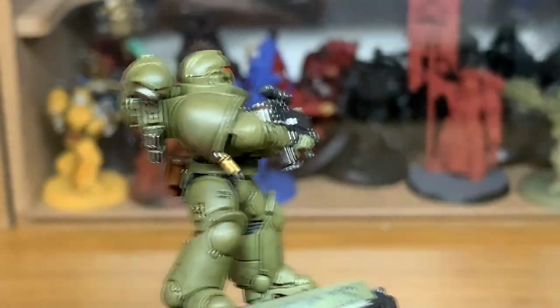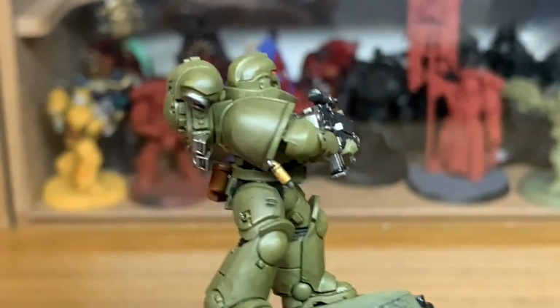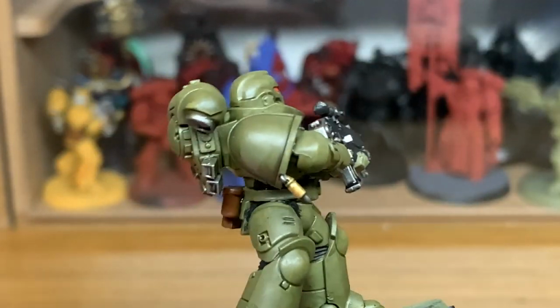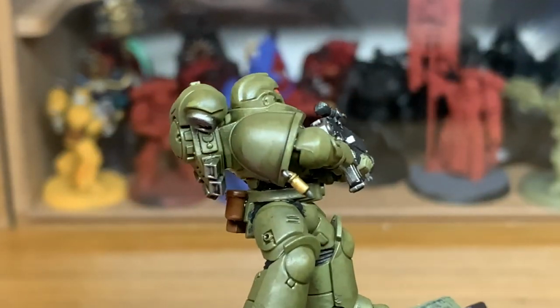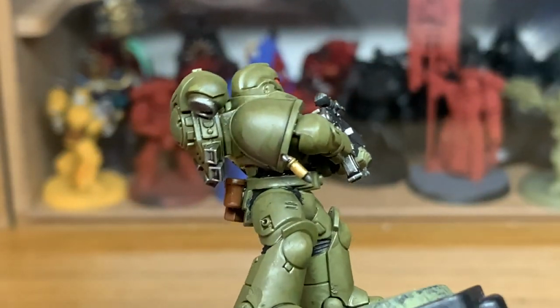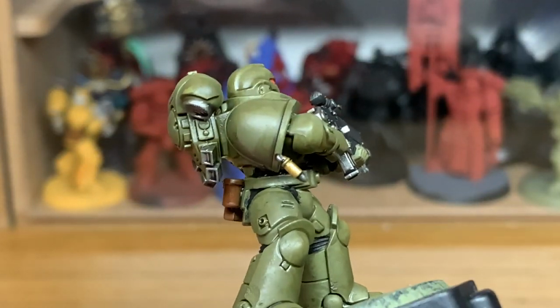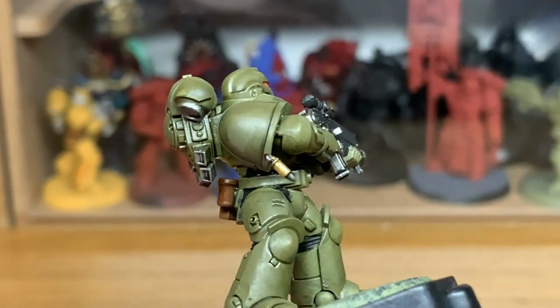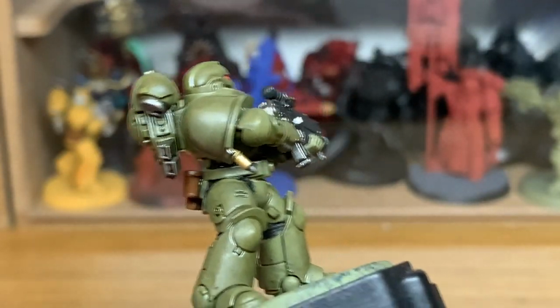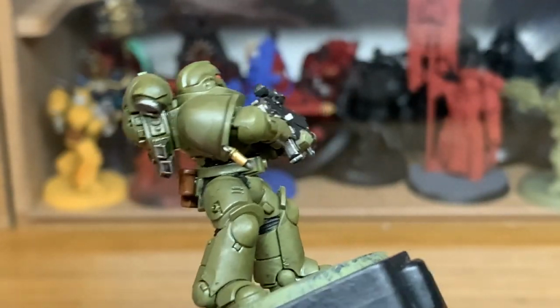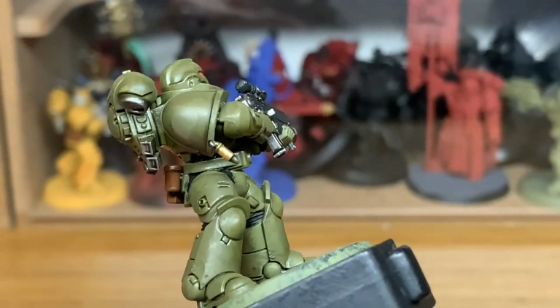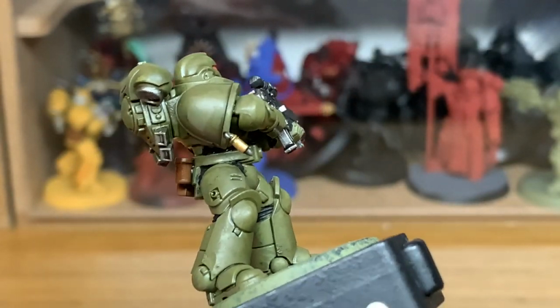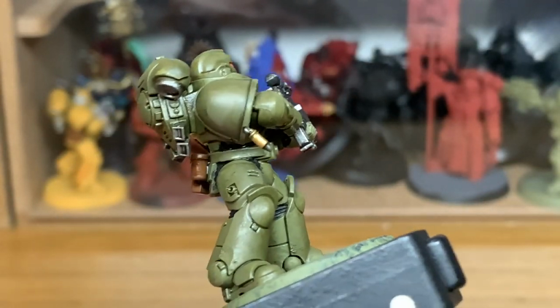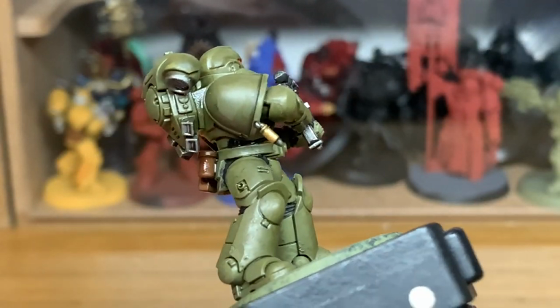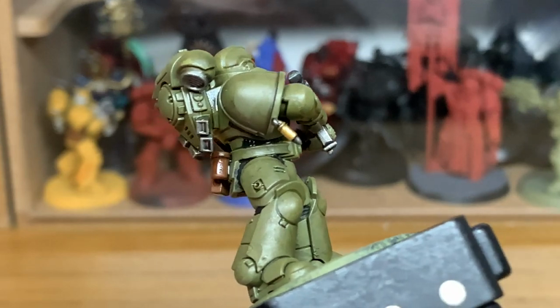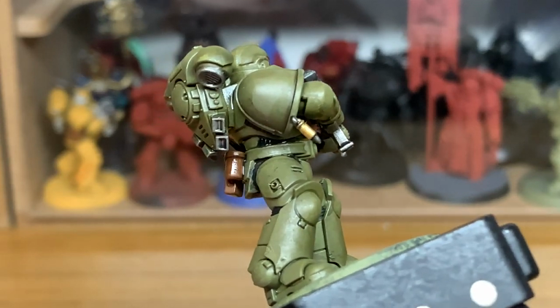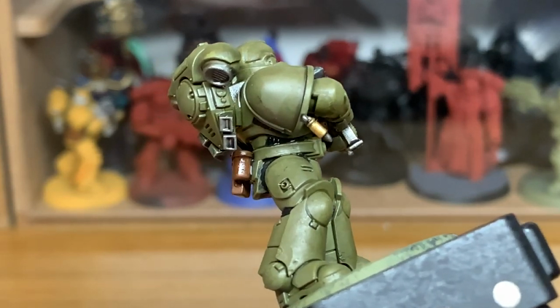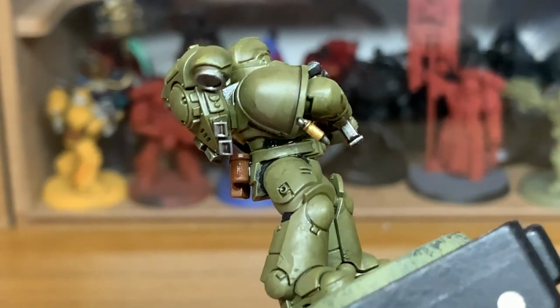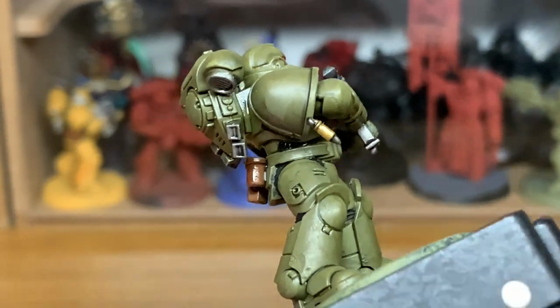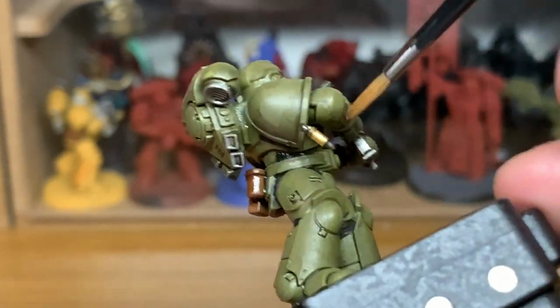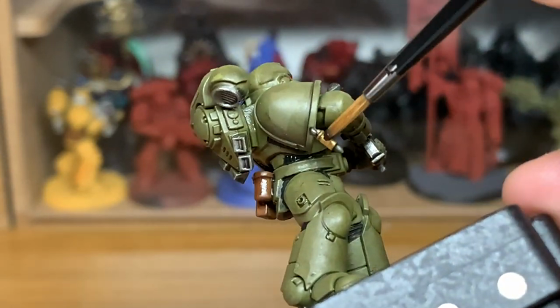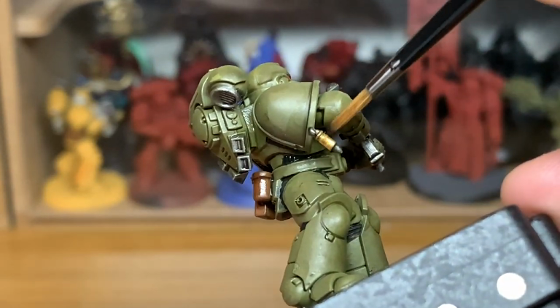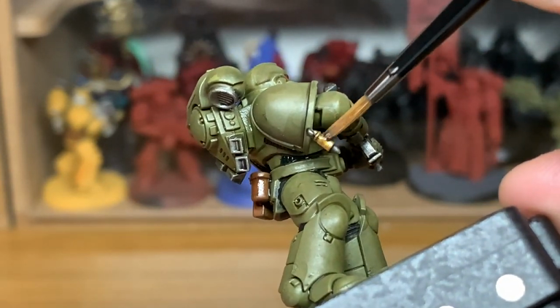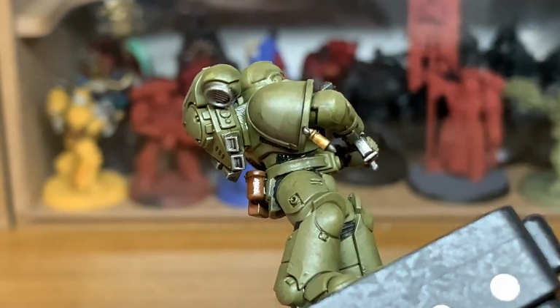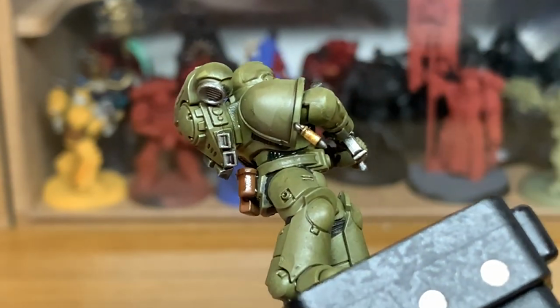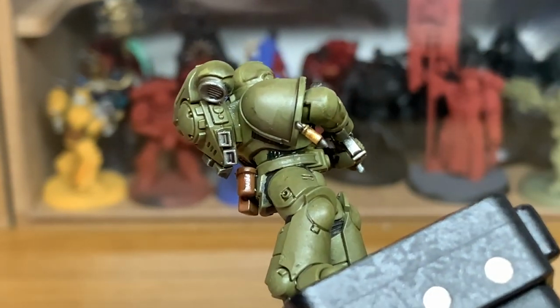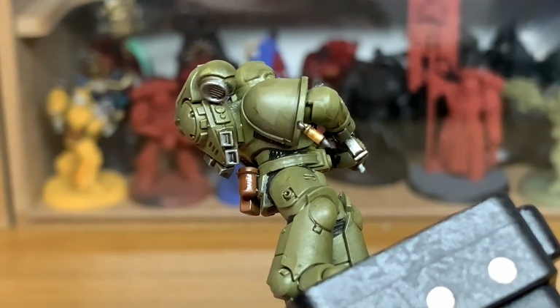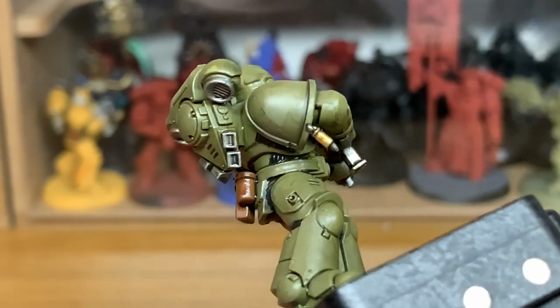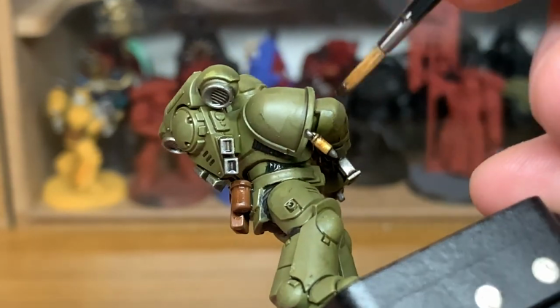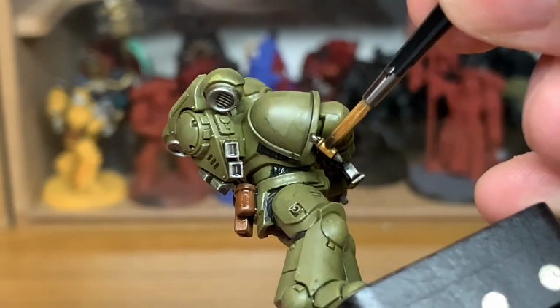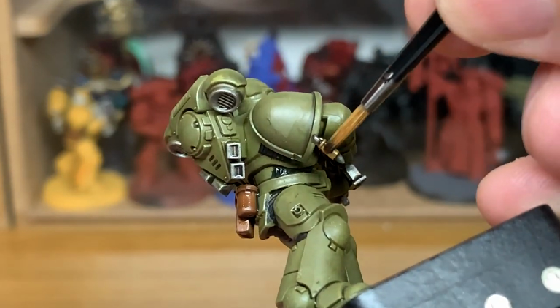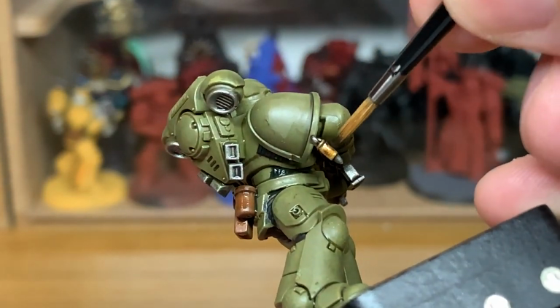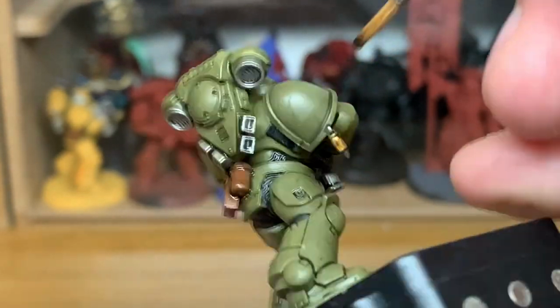I'm going to use a tiny bit of Citadel Agrax Earthshade, just on the bolt round which is hanging from his shoulder pad.